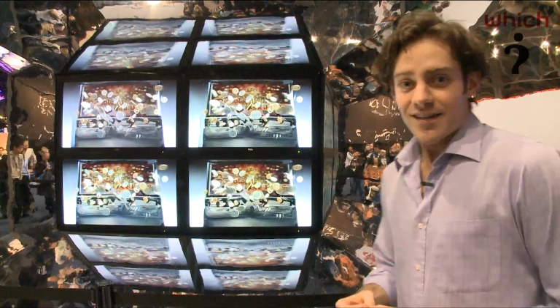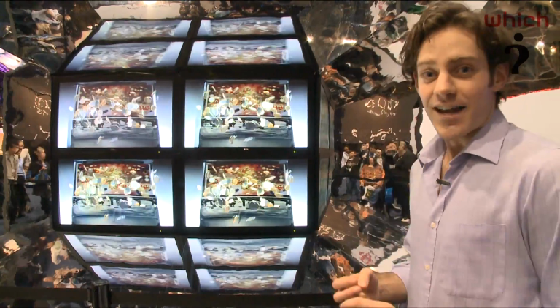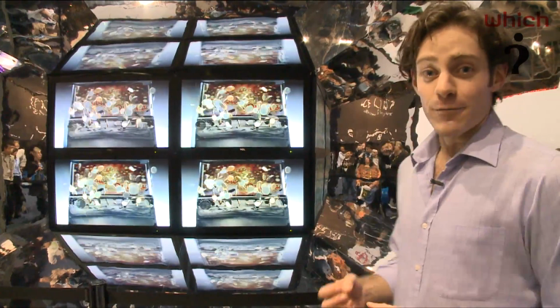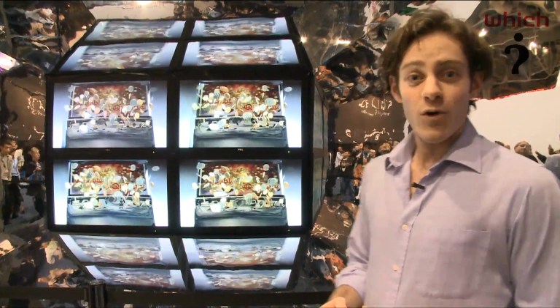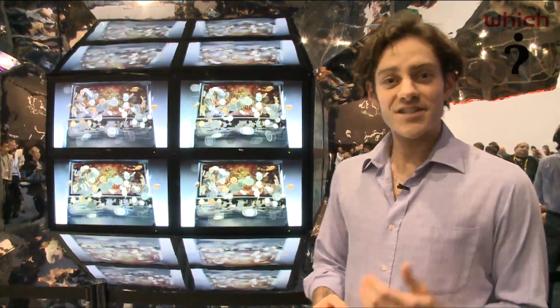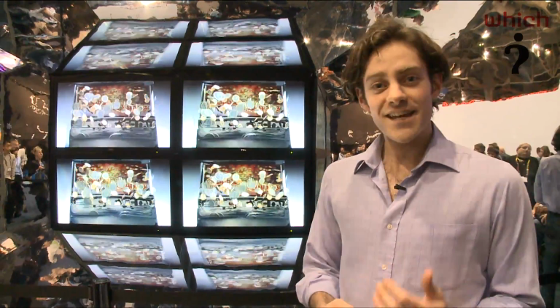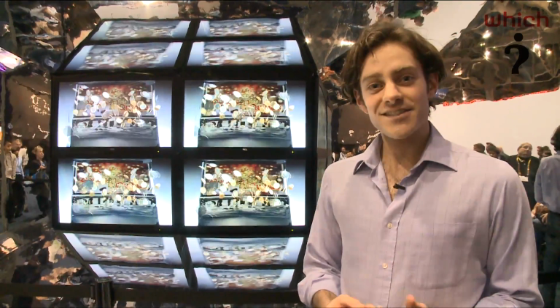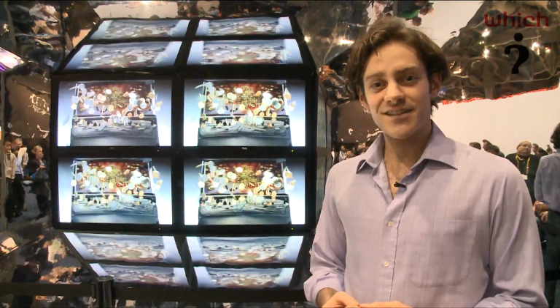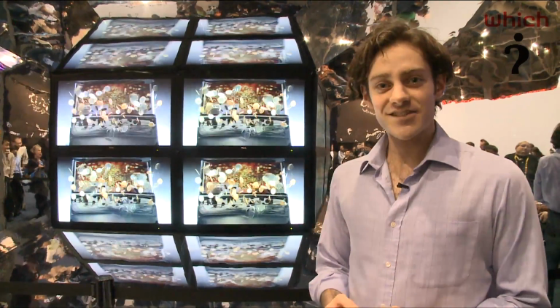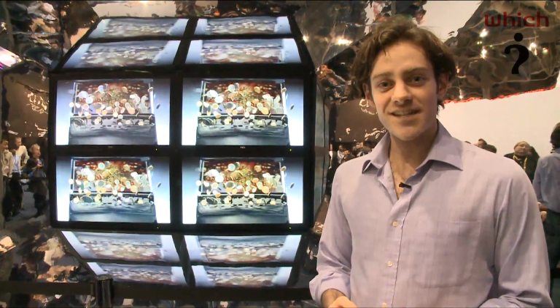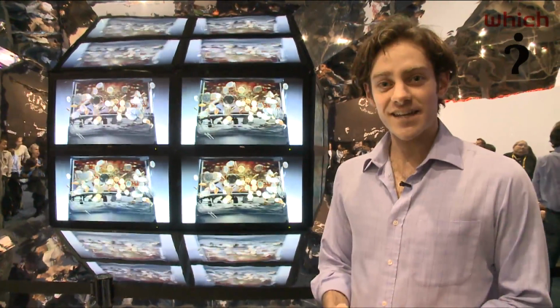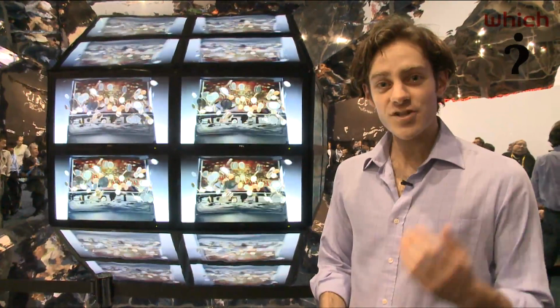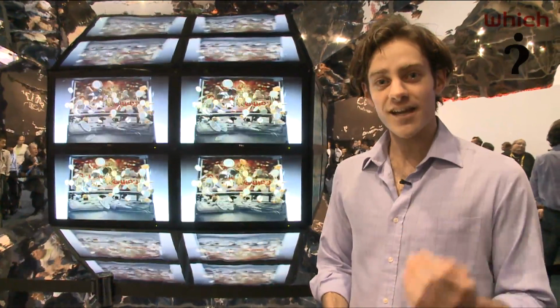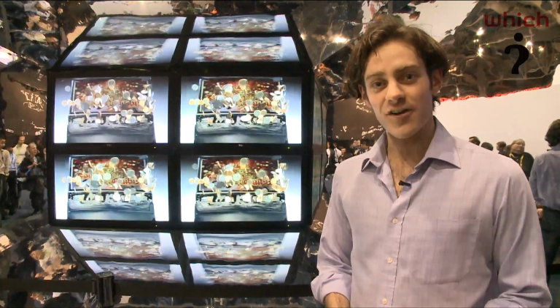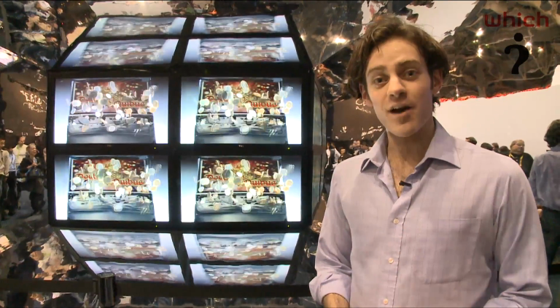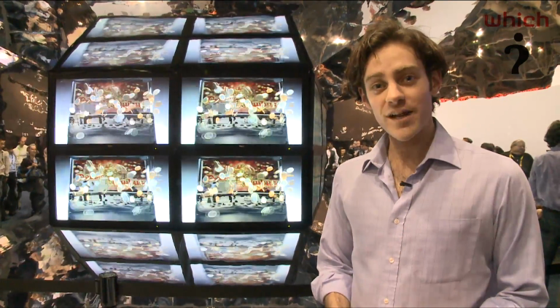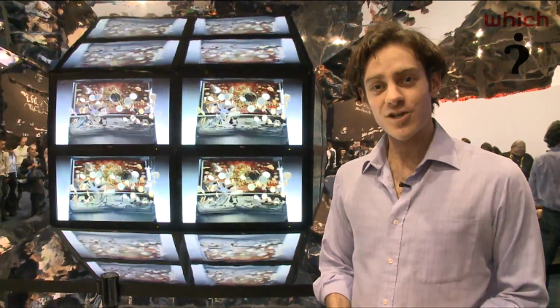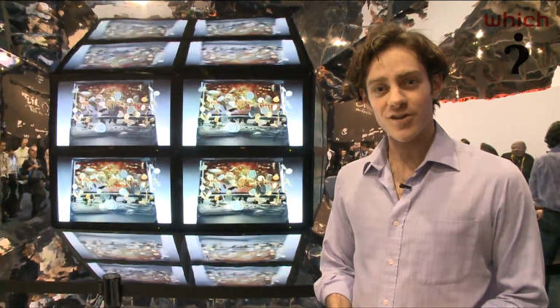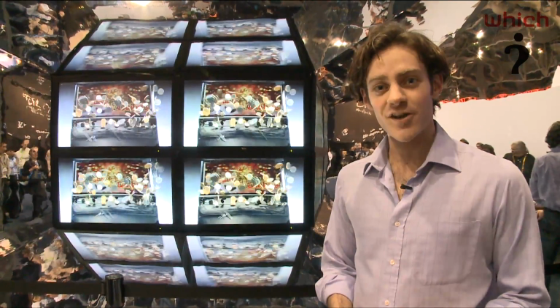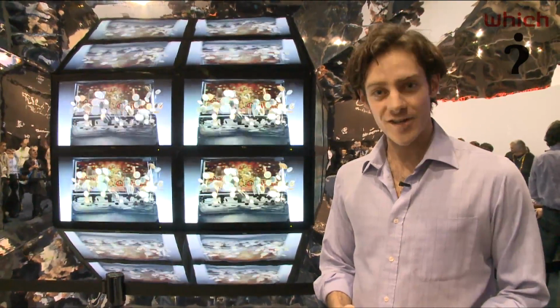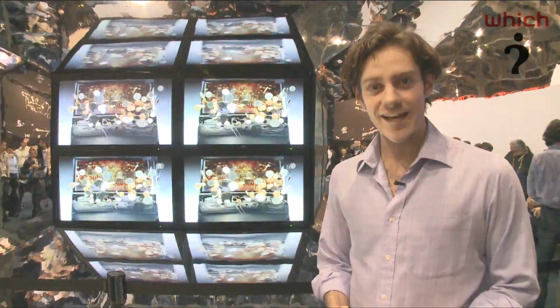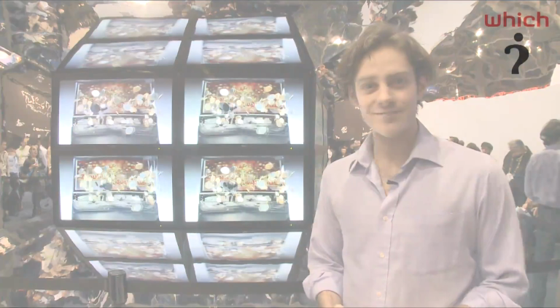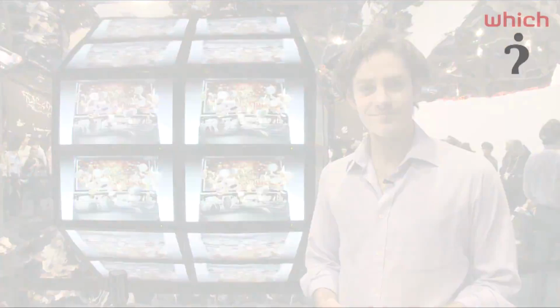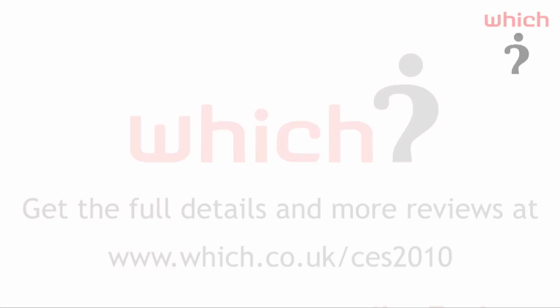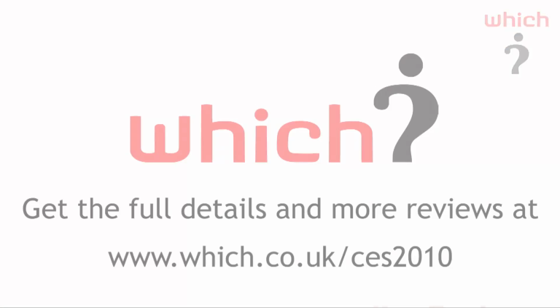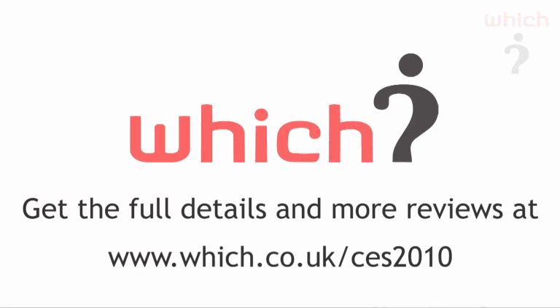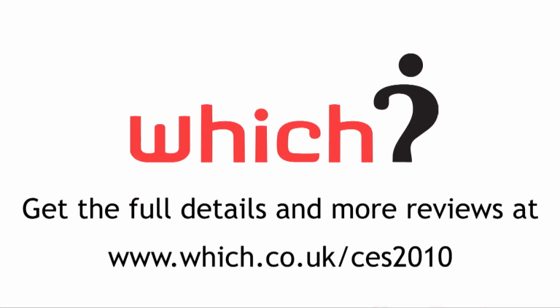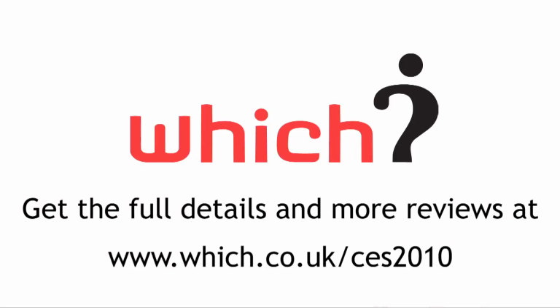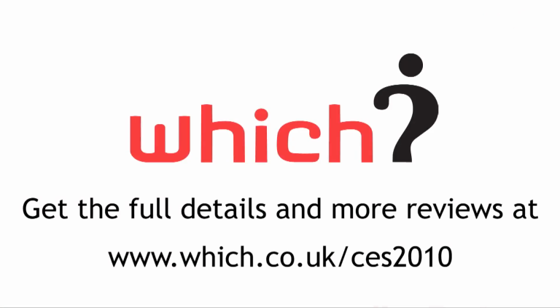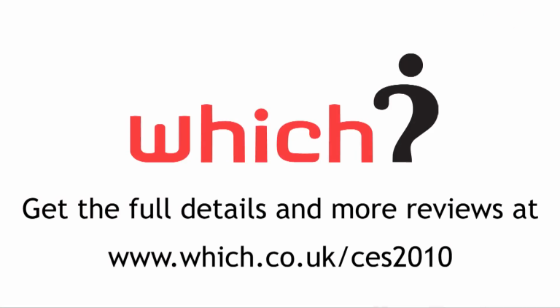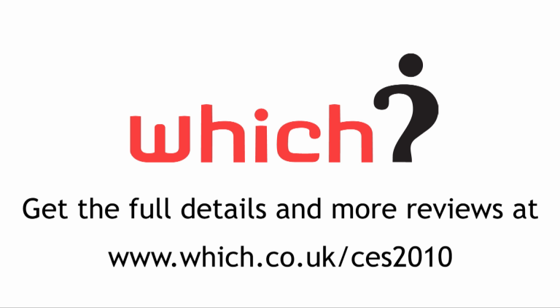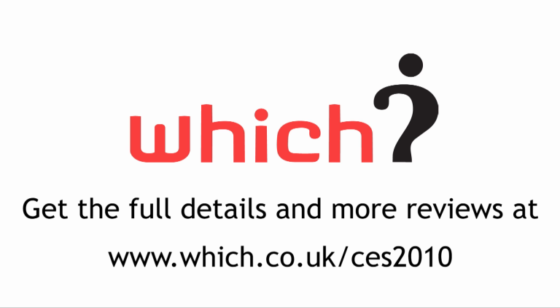For more on CES 2010, keep checking at which.co.uk.